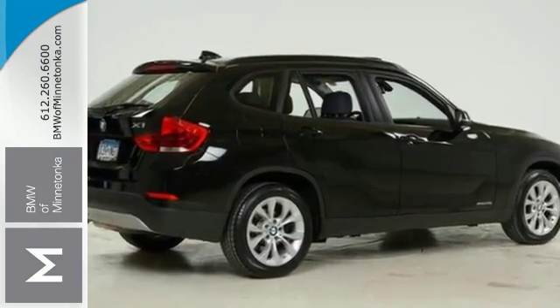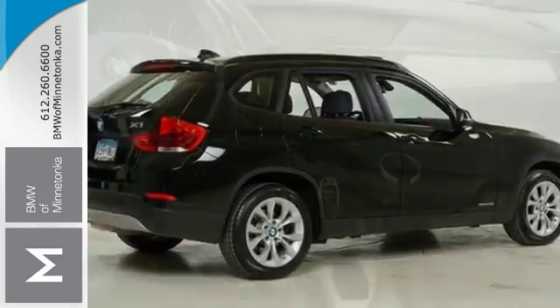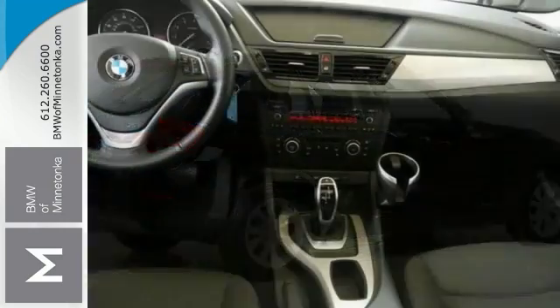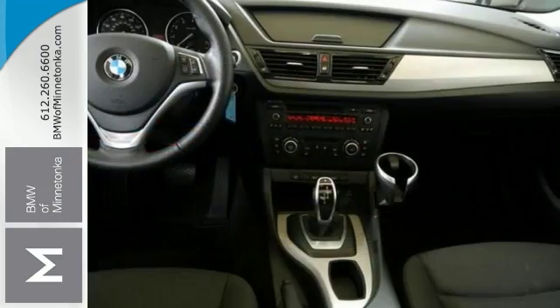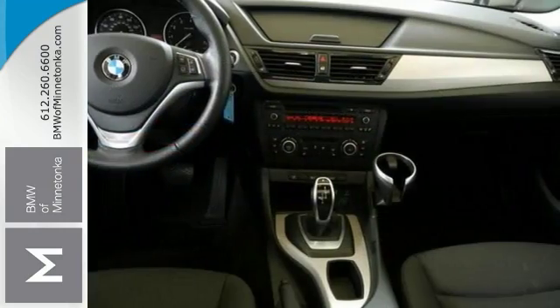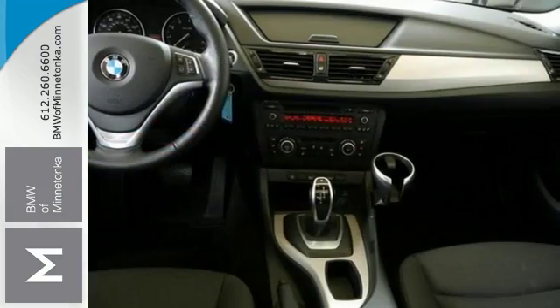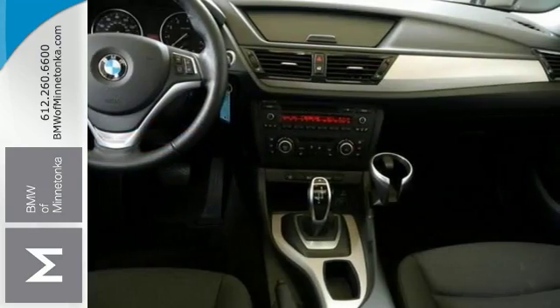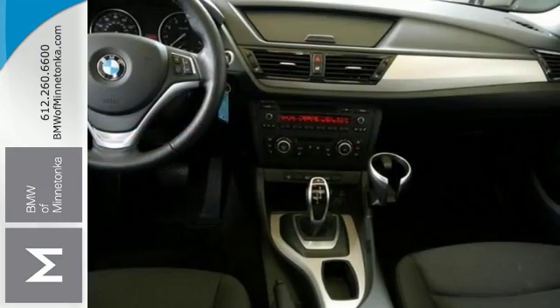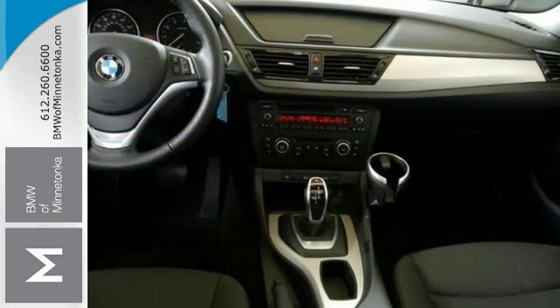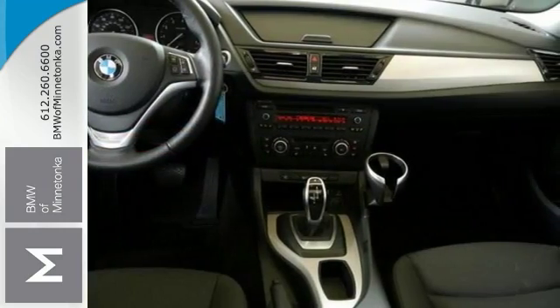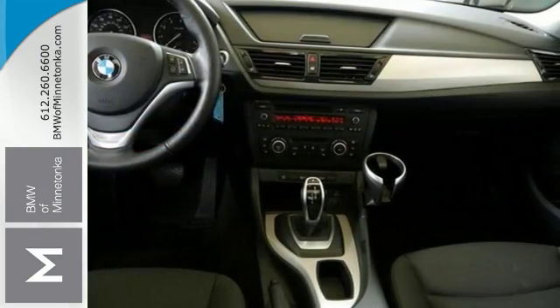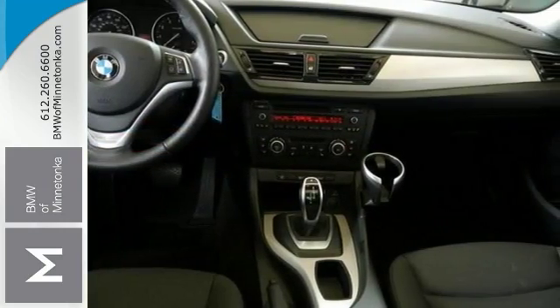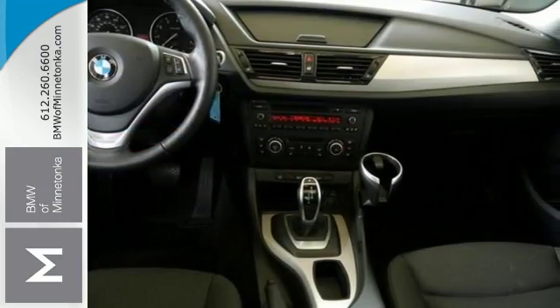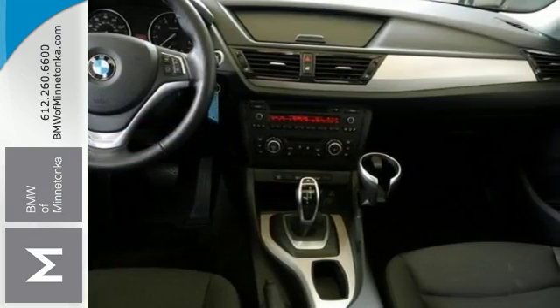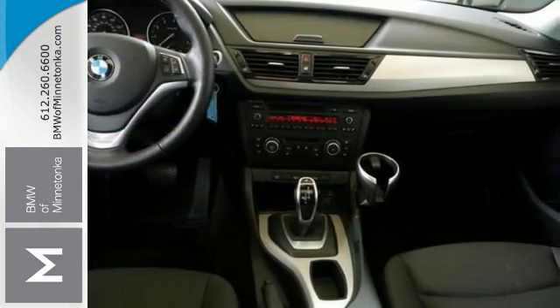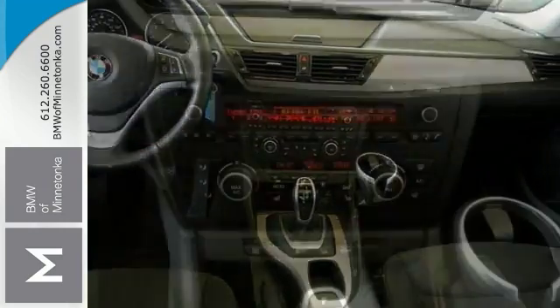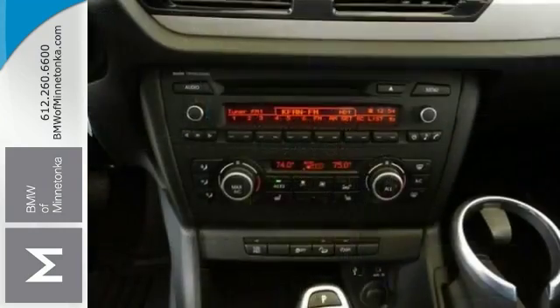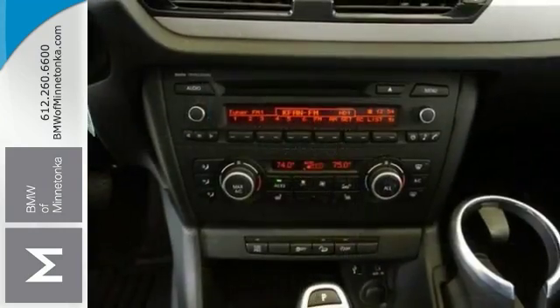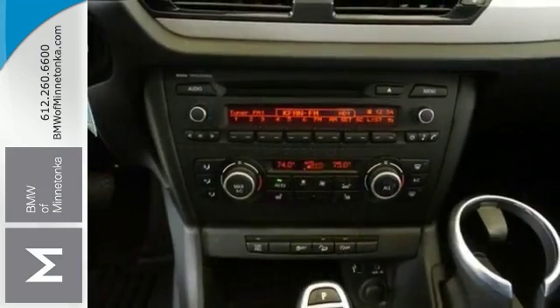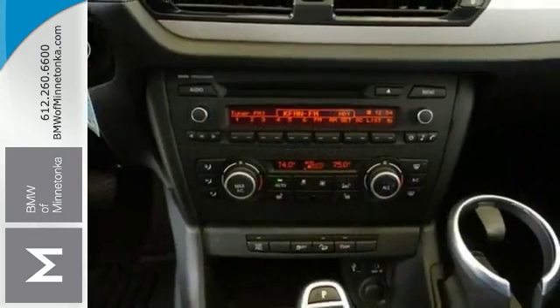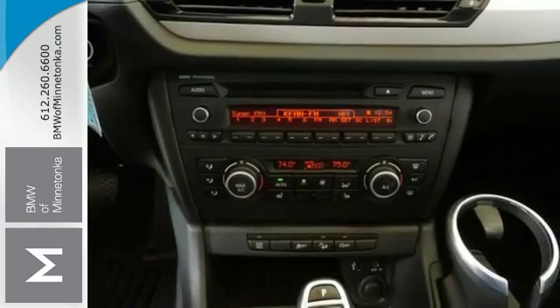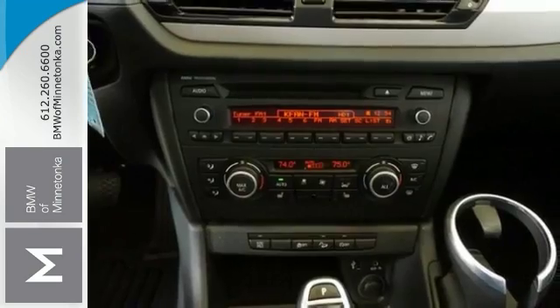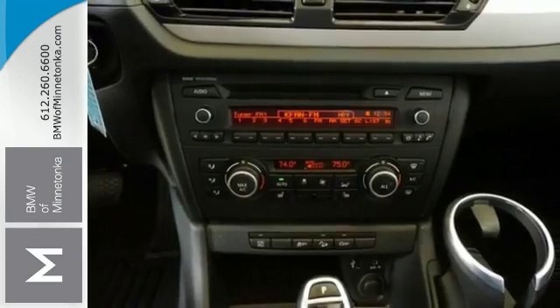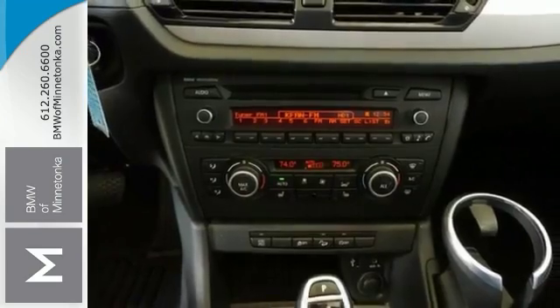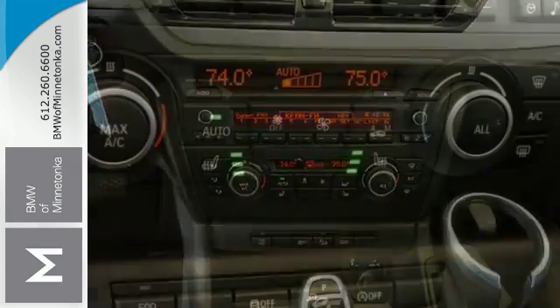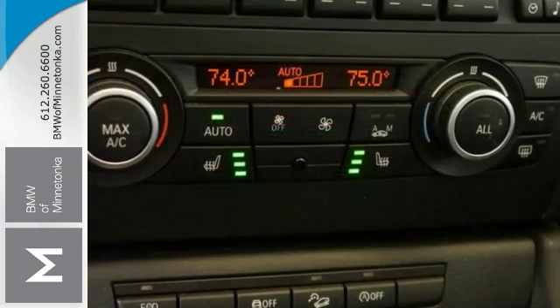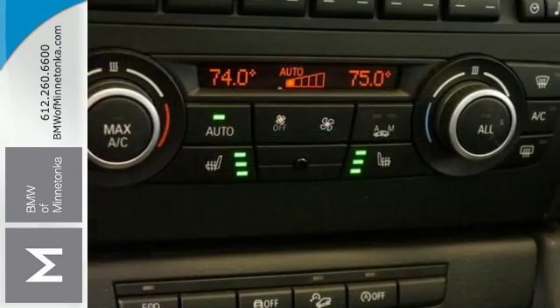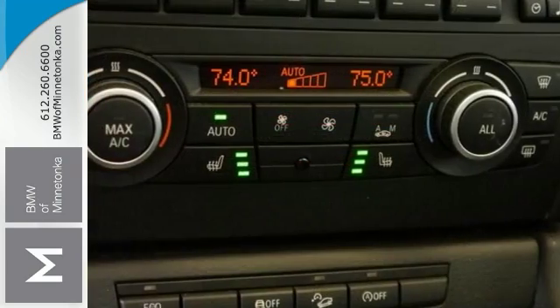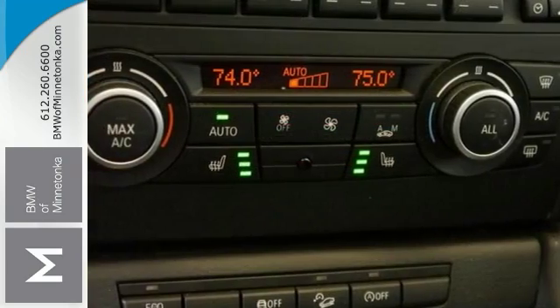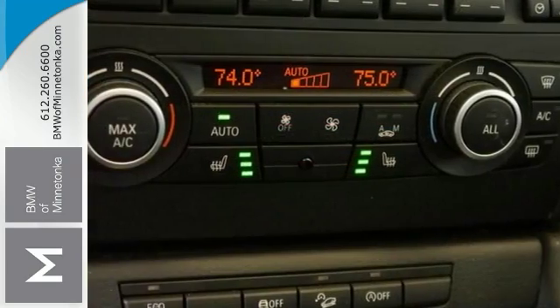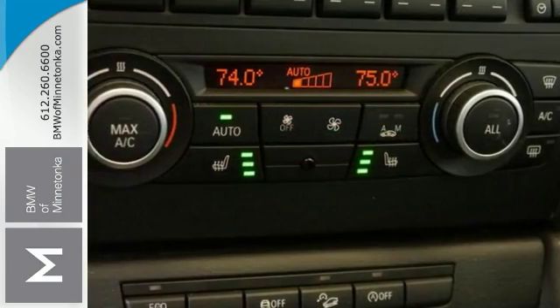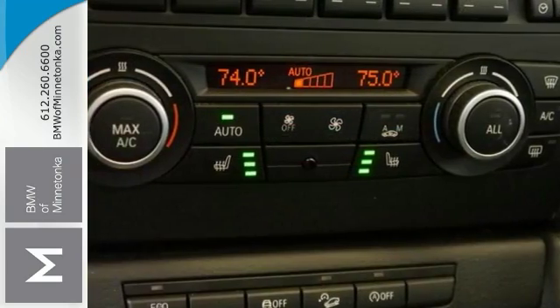It features a cold weather package with heated seats, heated steering wheel, and retractable headlight washers. It also features a panoramic moon roof.